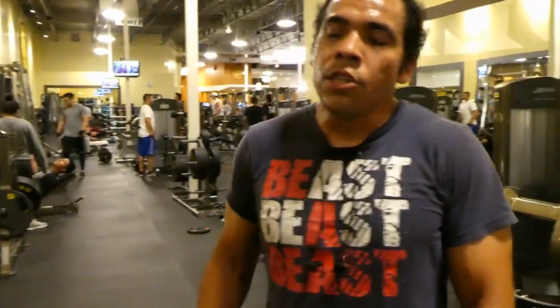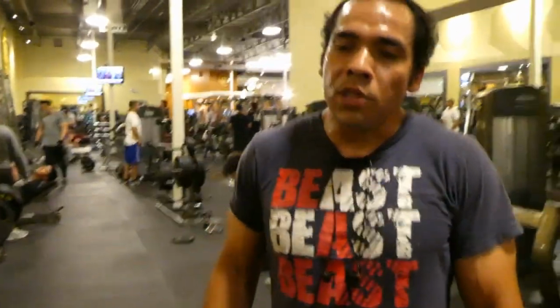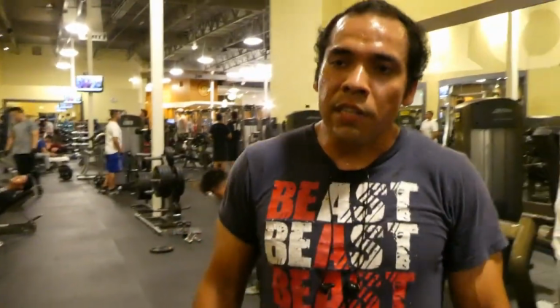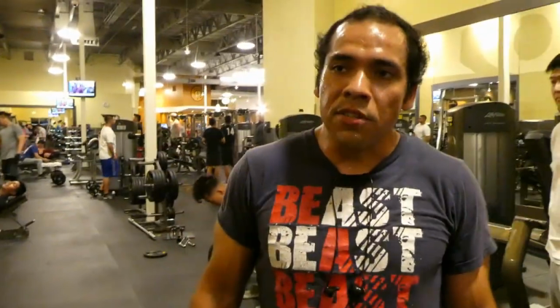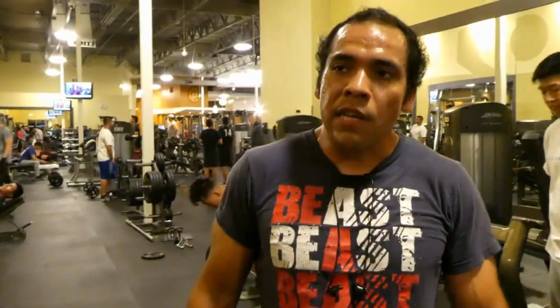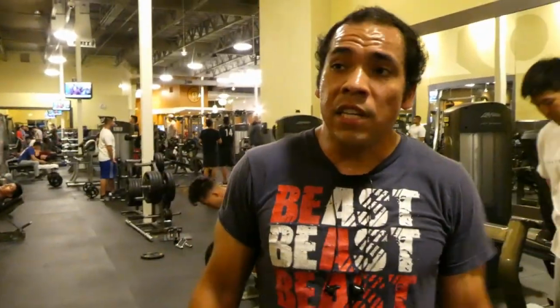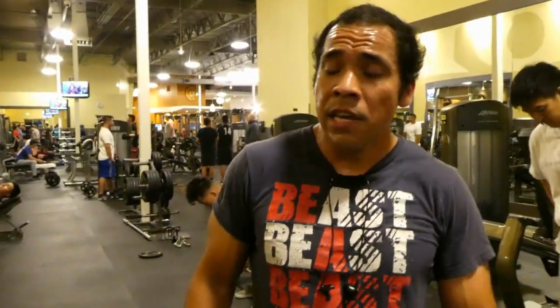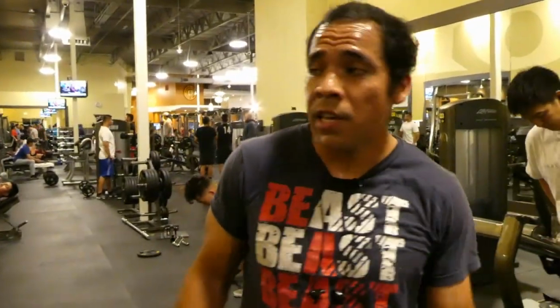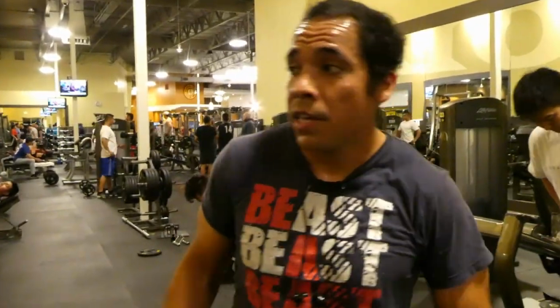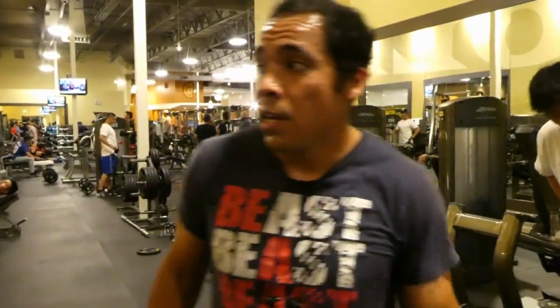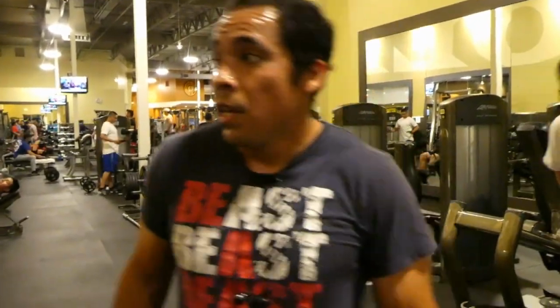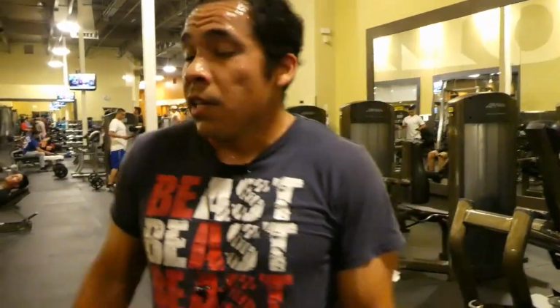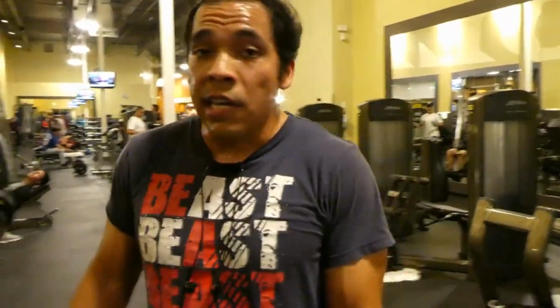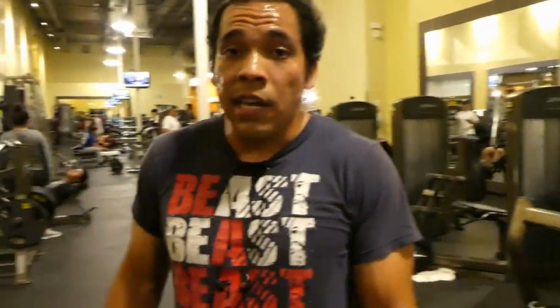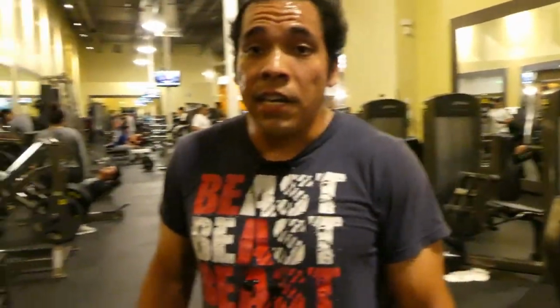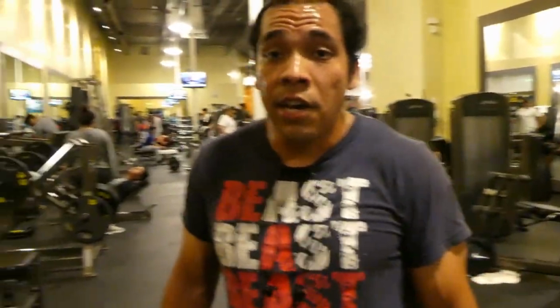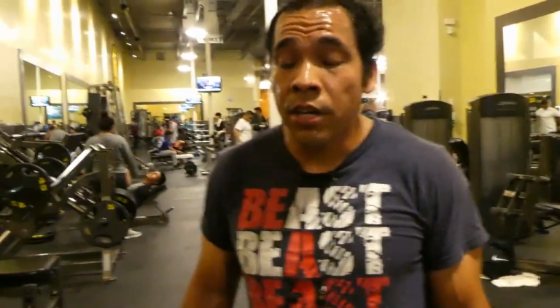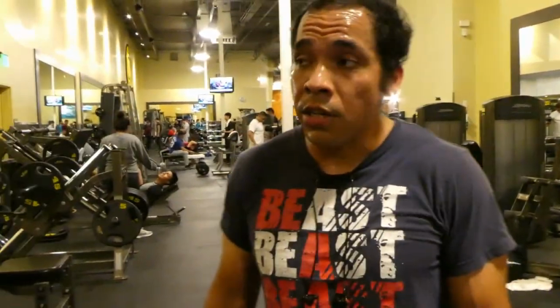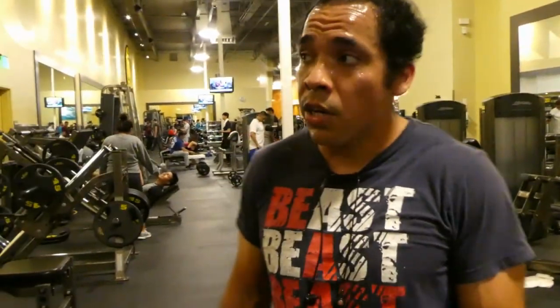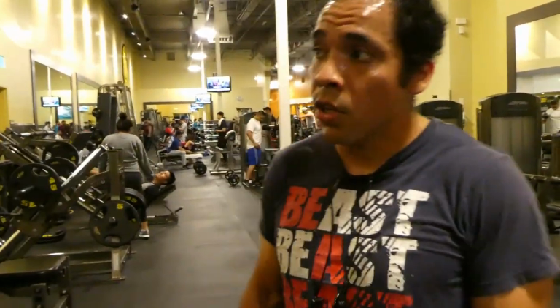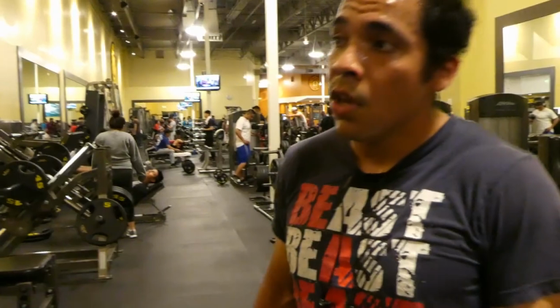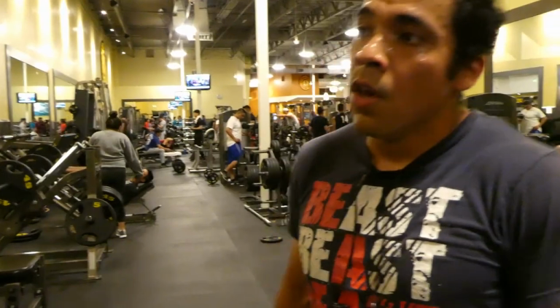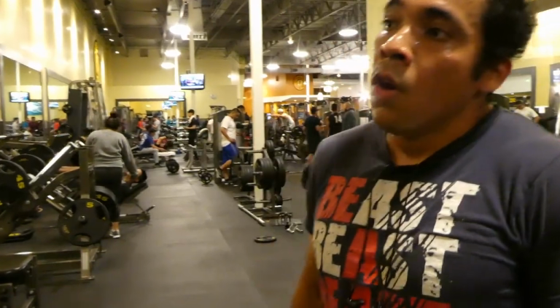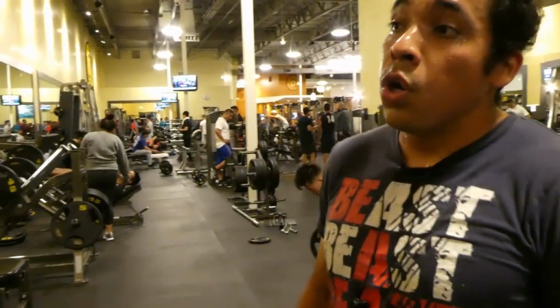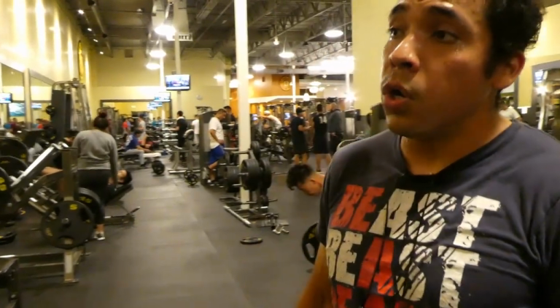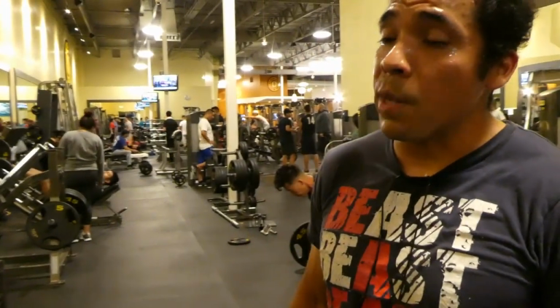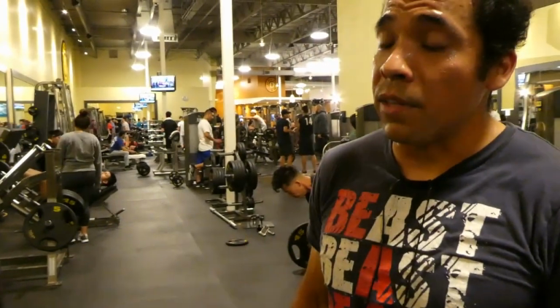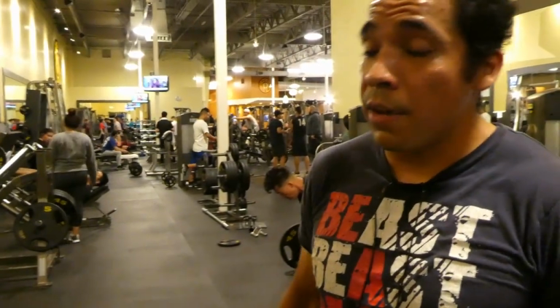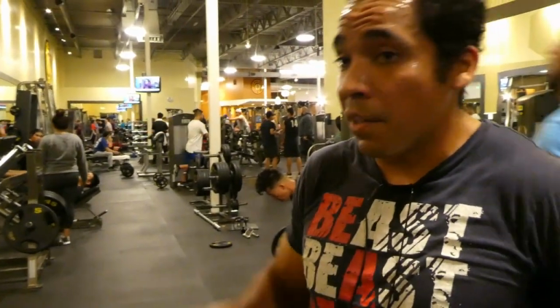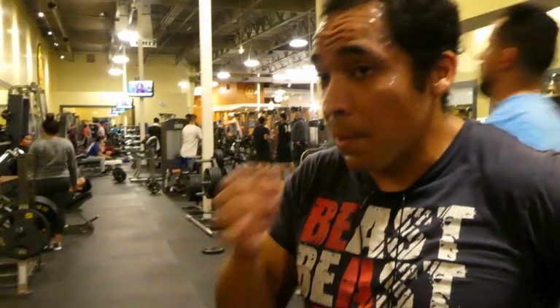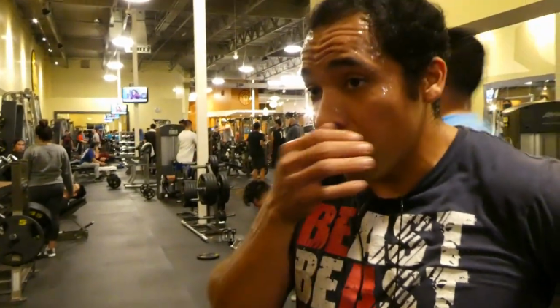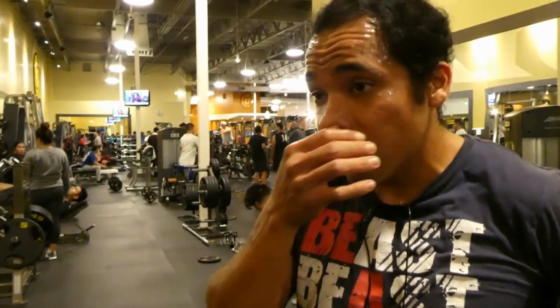I fell down to 270, can't get eight, so we dropped it around five pounds.